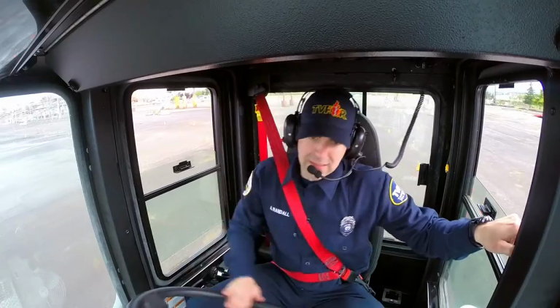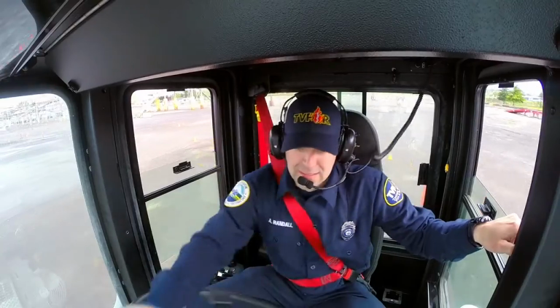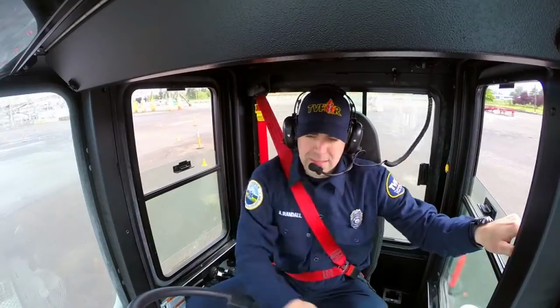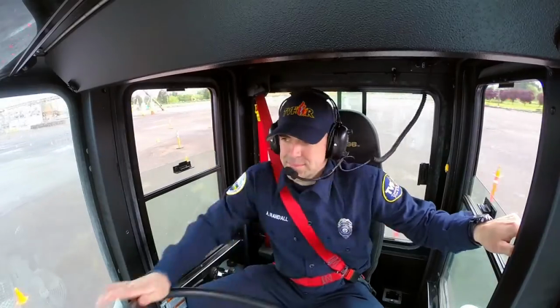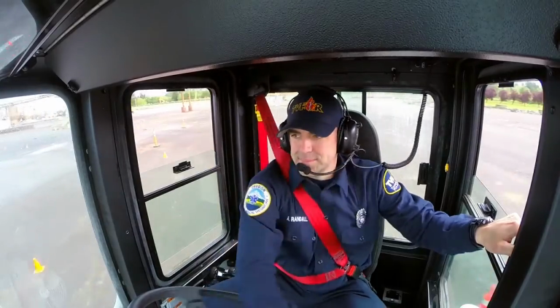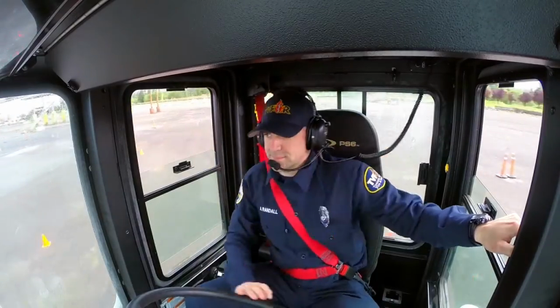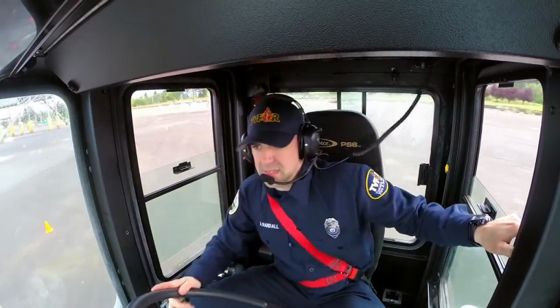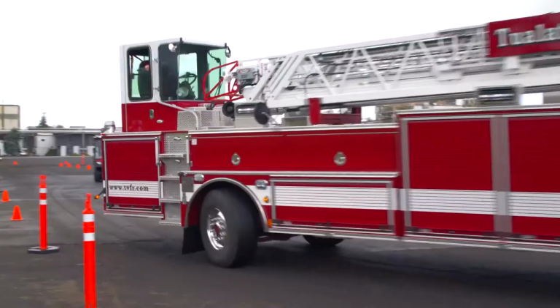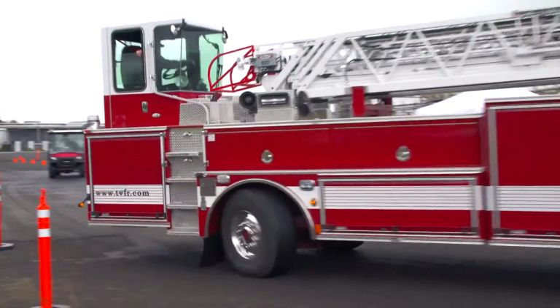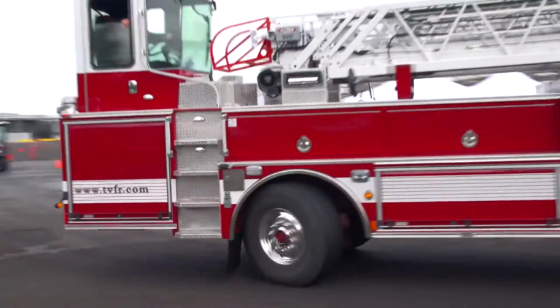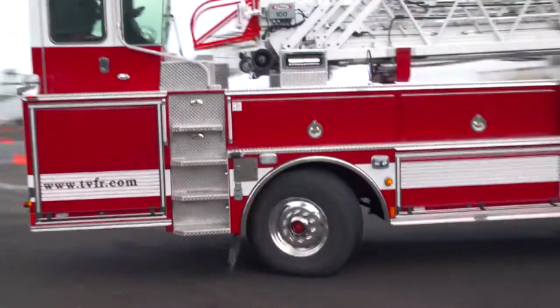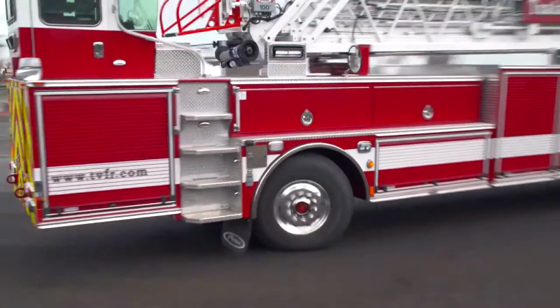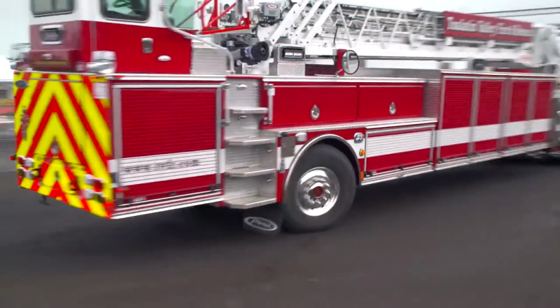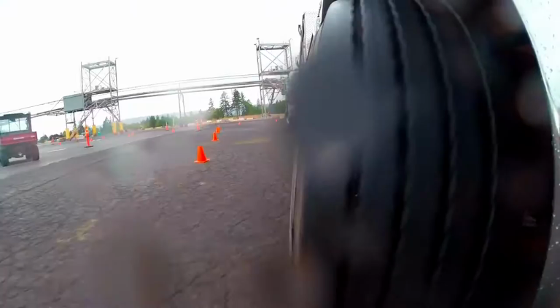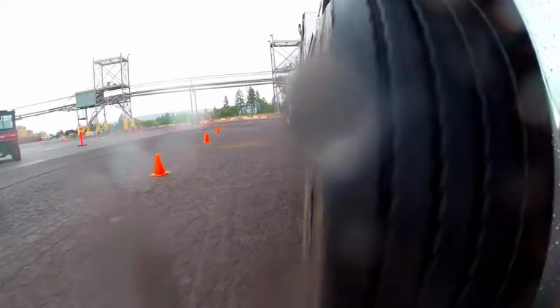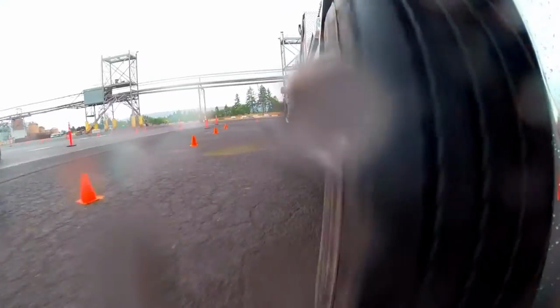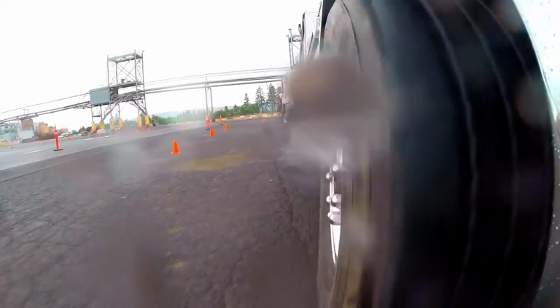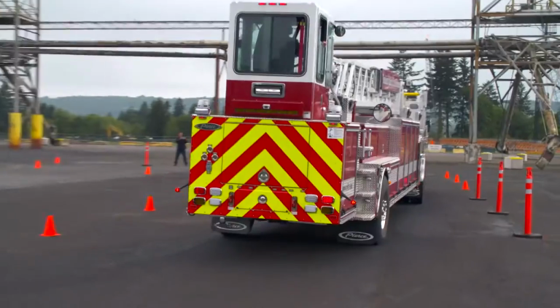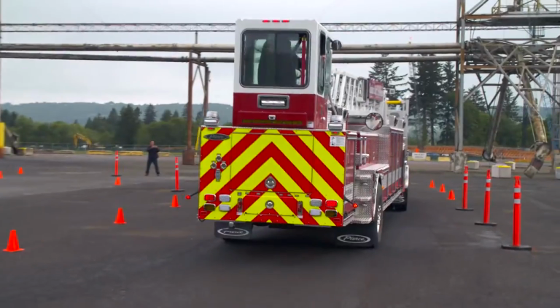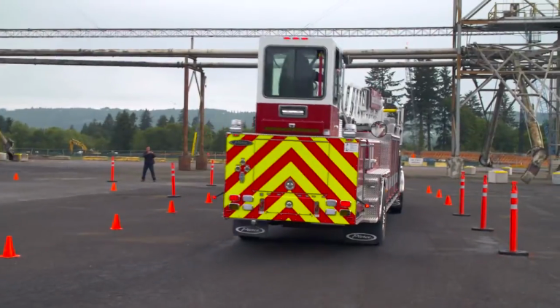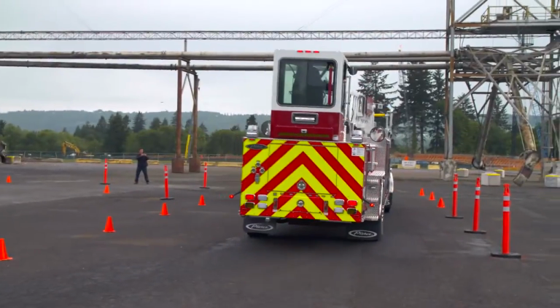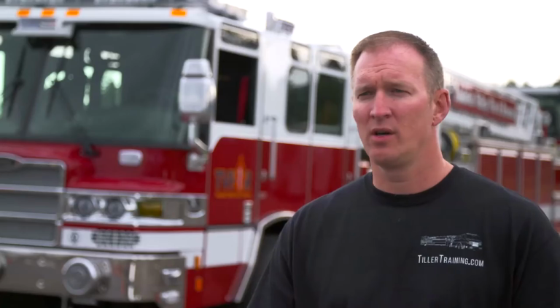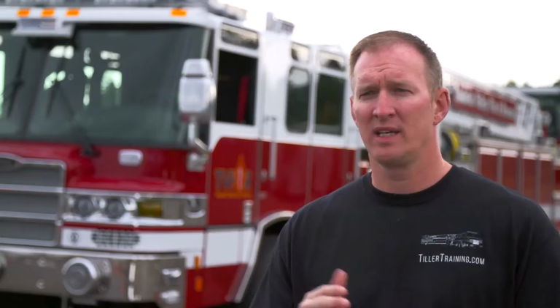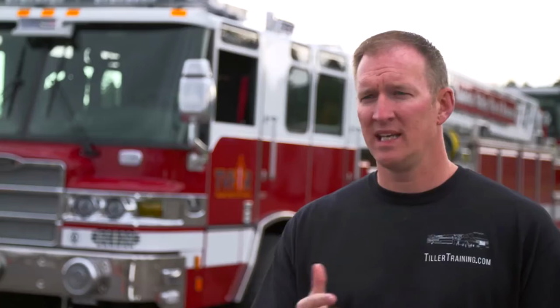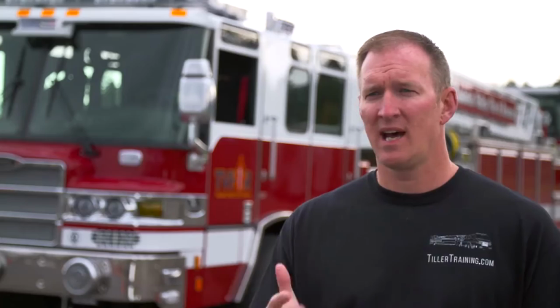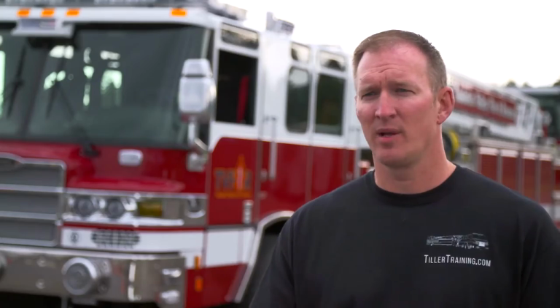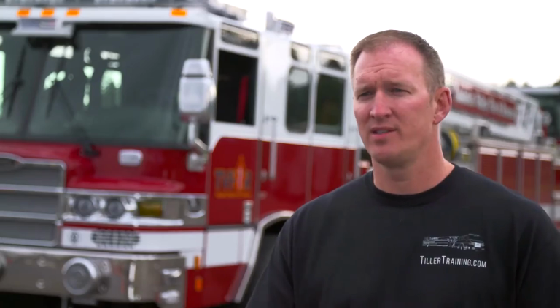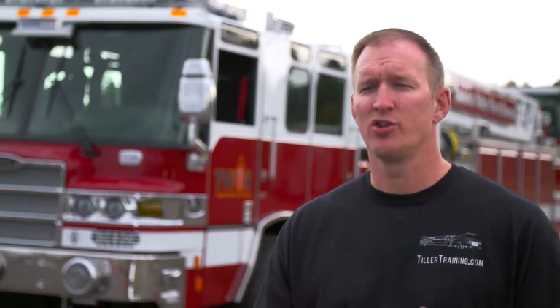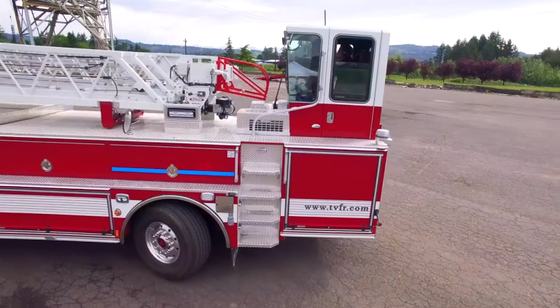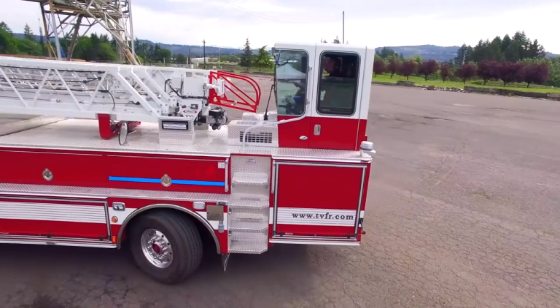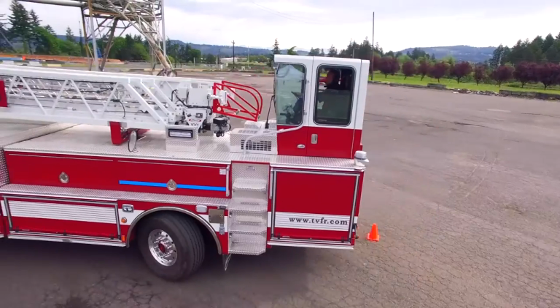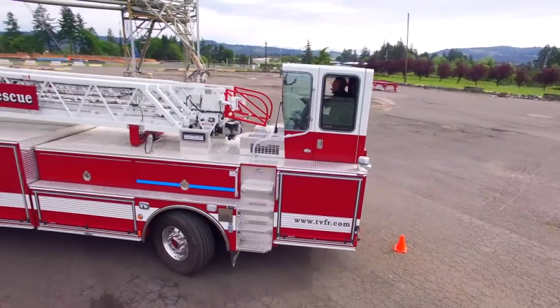When the tractor or the front of the apparatus moves one way, the tiller operator is going to steer the trailer opposite. You're able to get in and out of places that you couldn't with some of the engines.